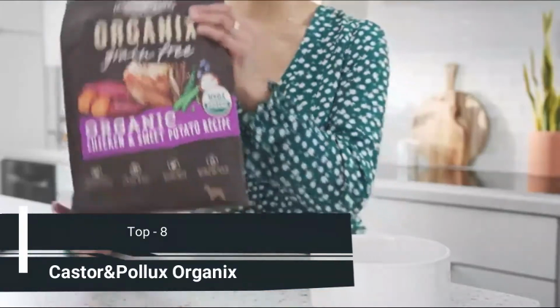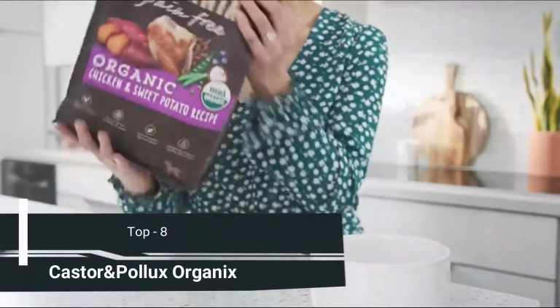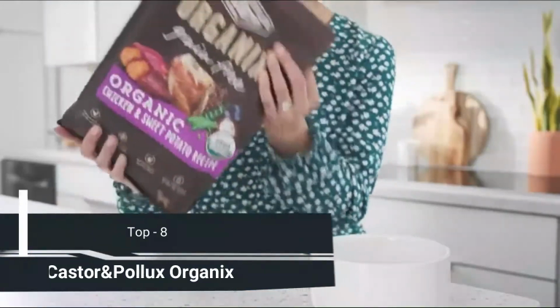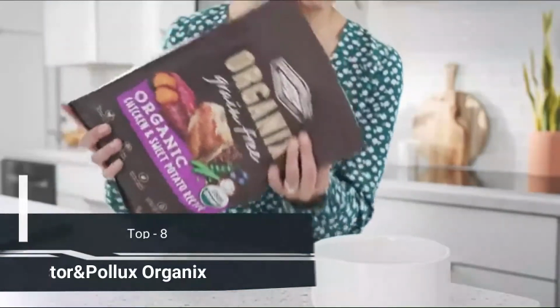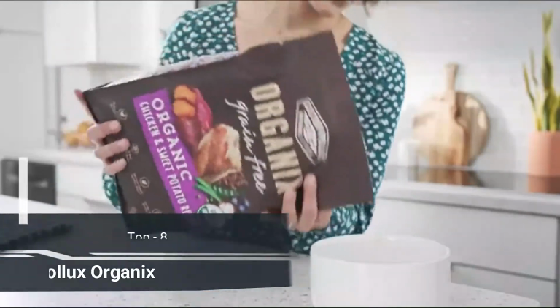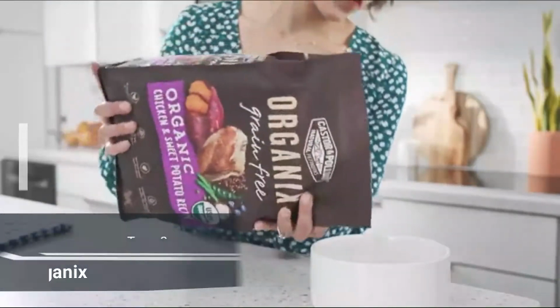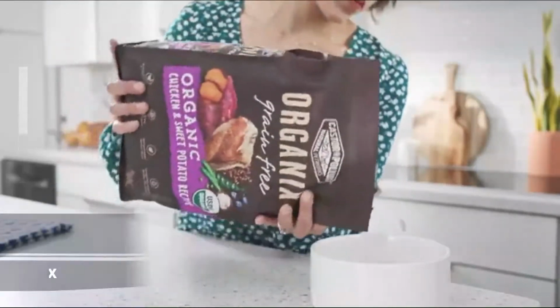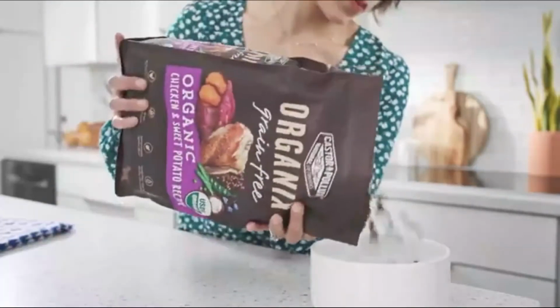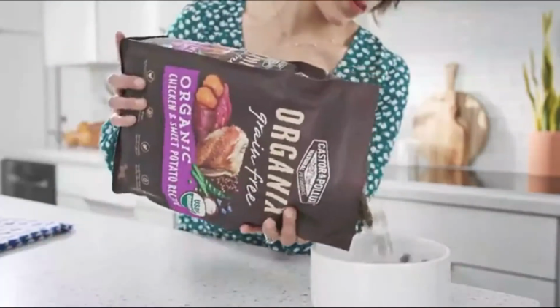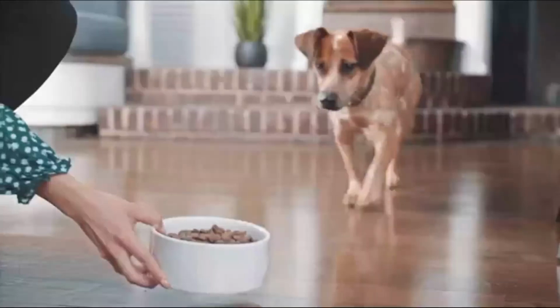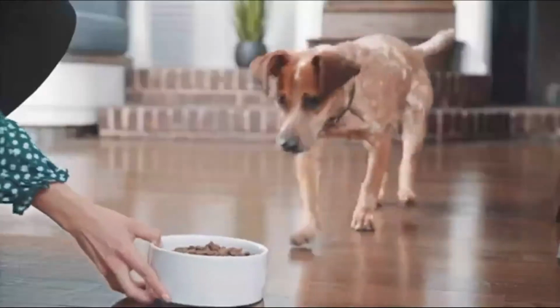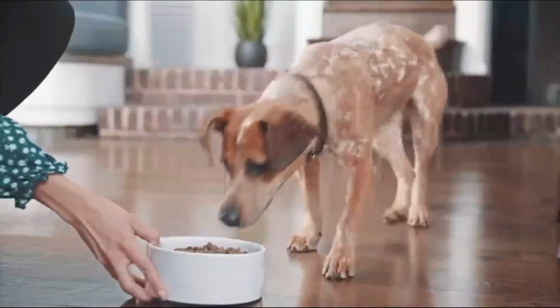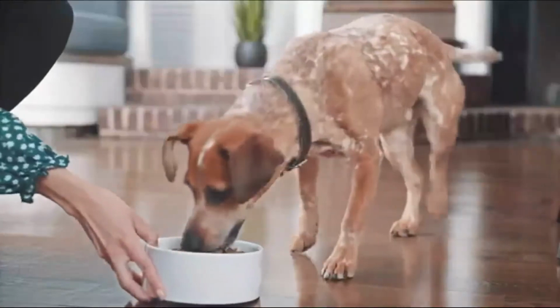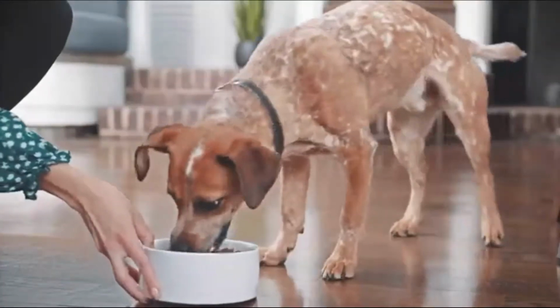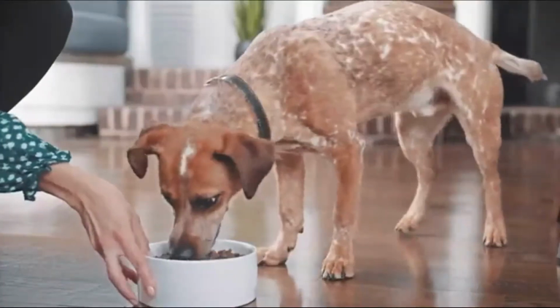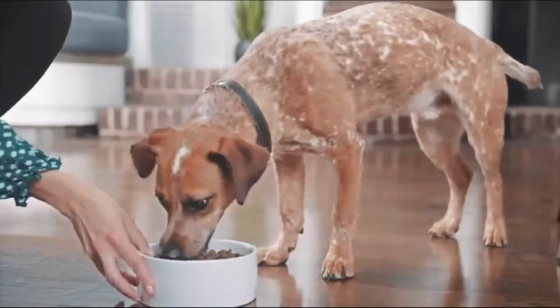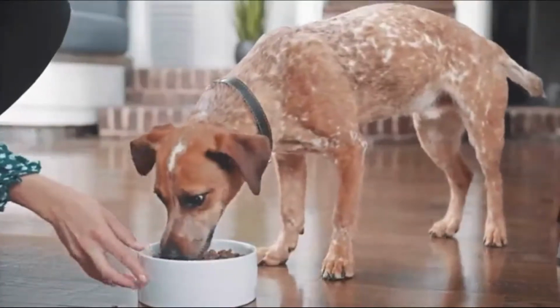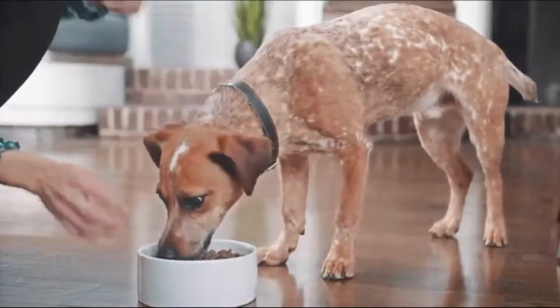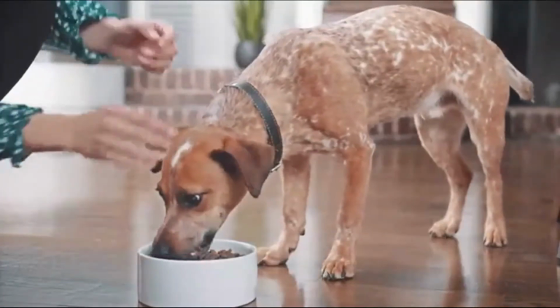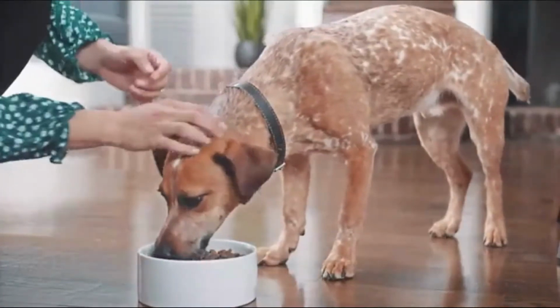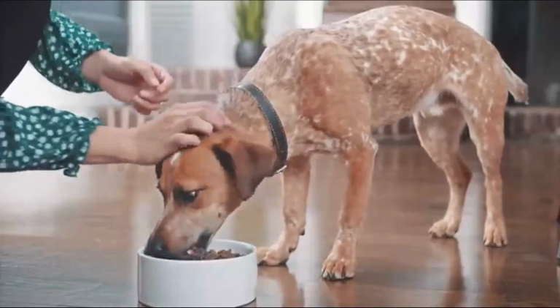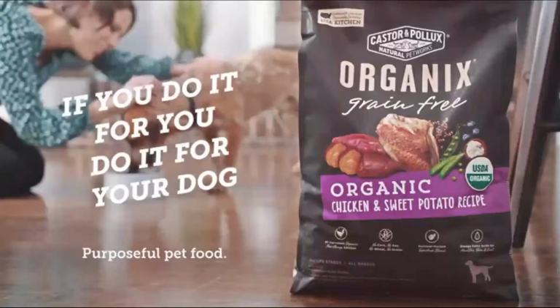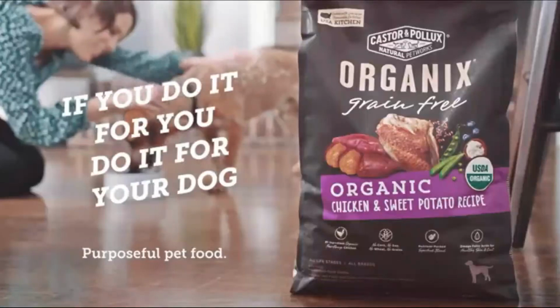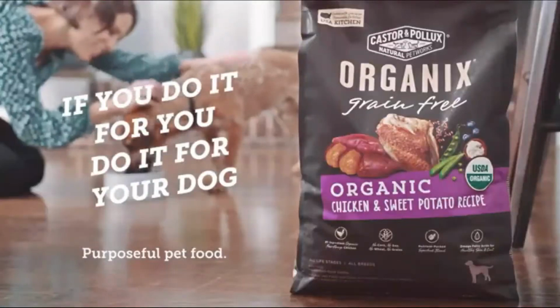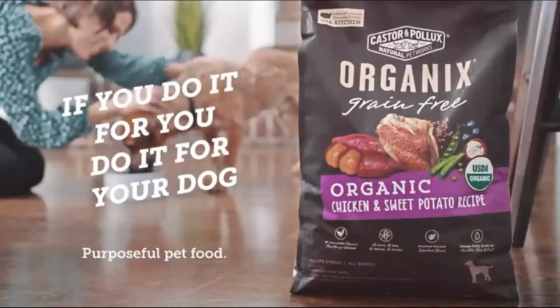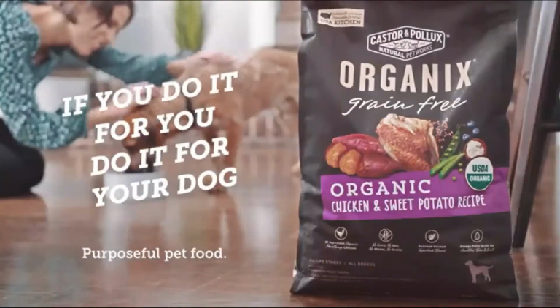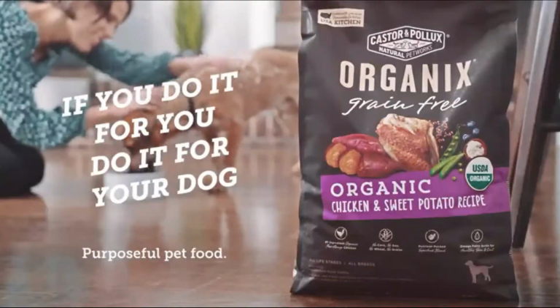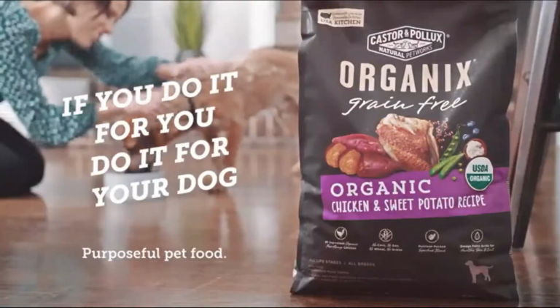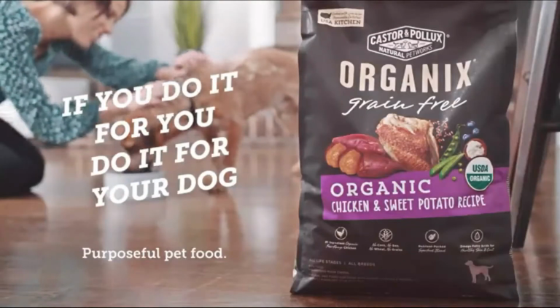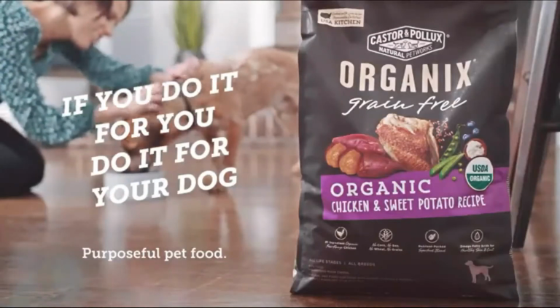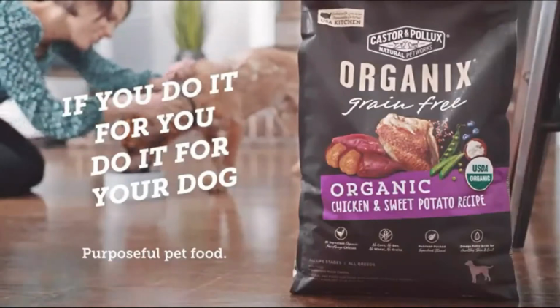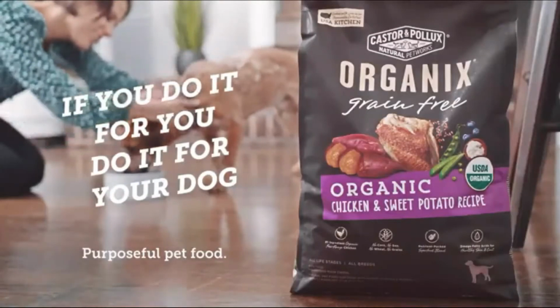Organics is America's number one organic pet food. If you do it for you, do it for your dog.